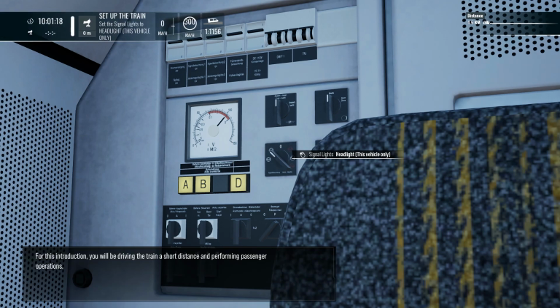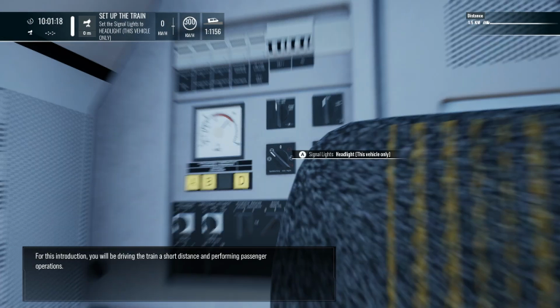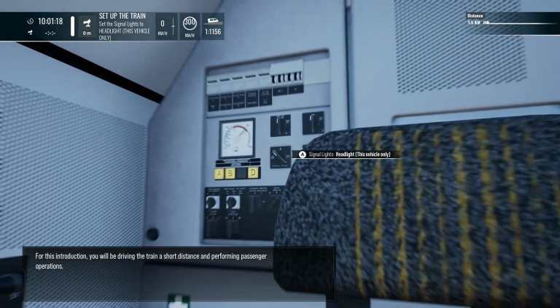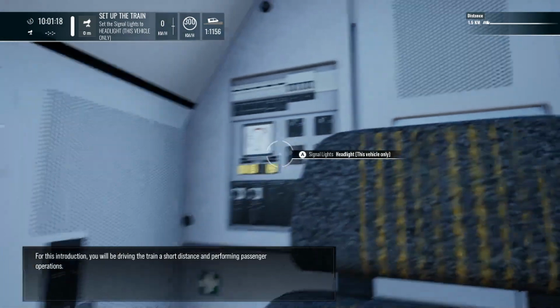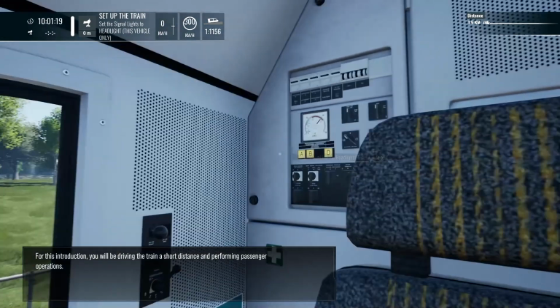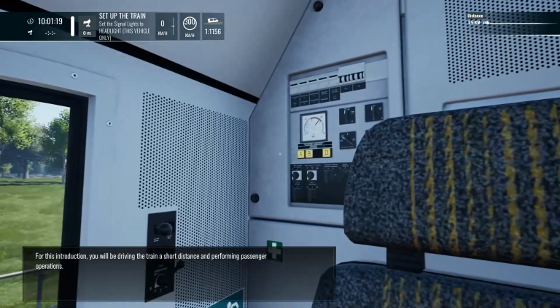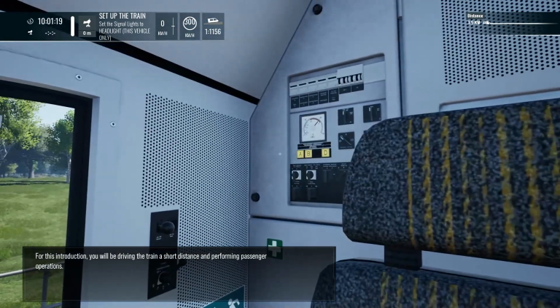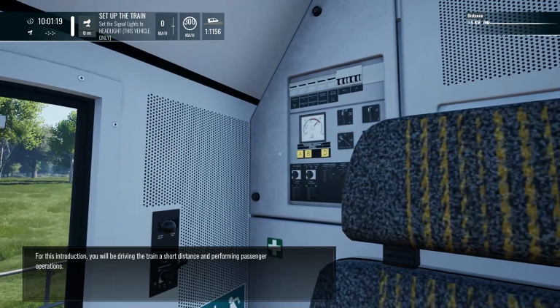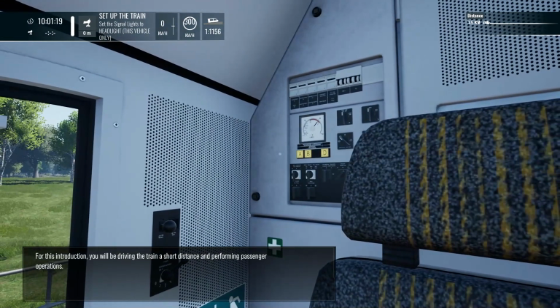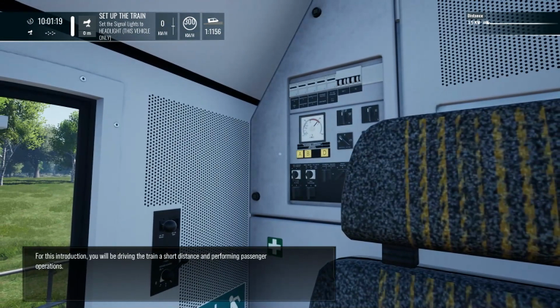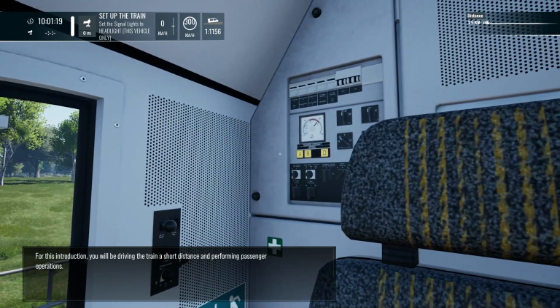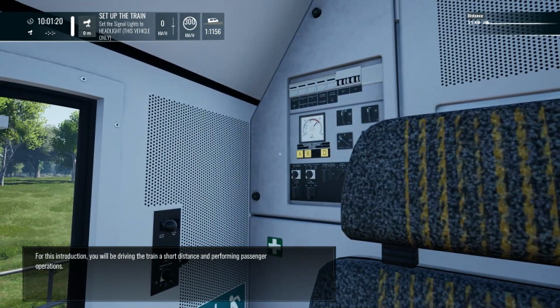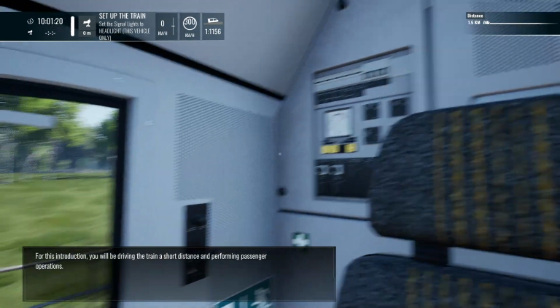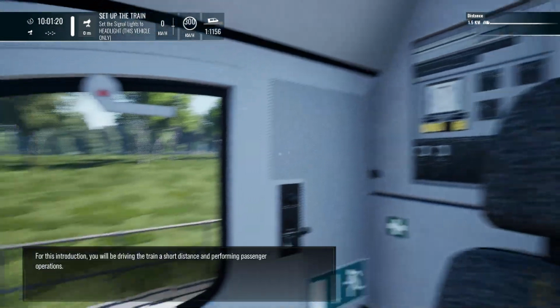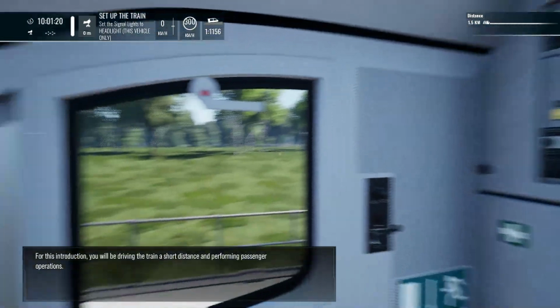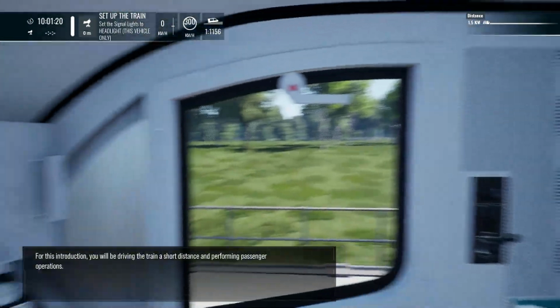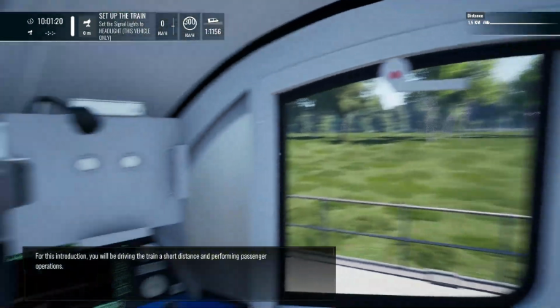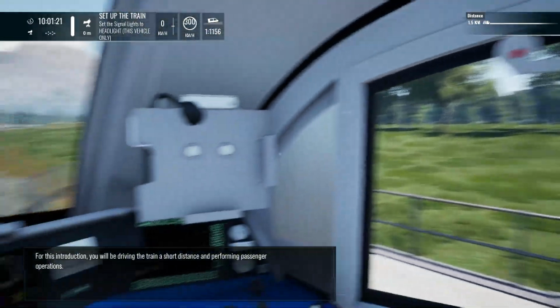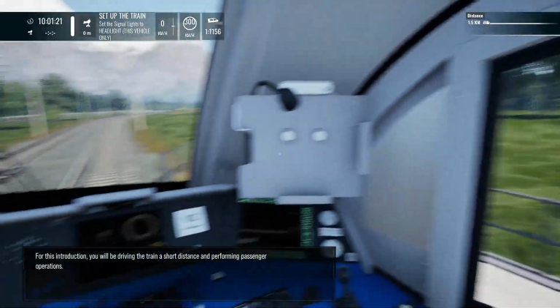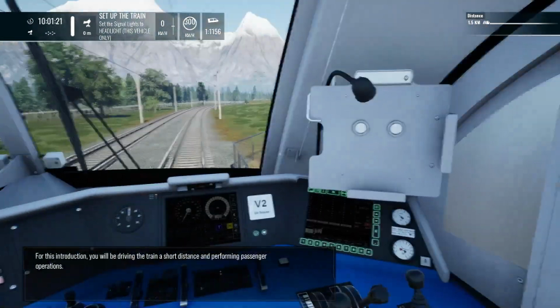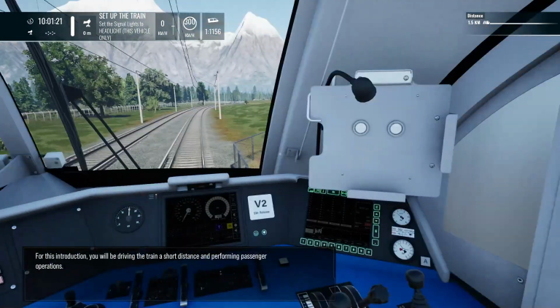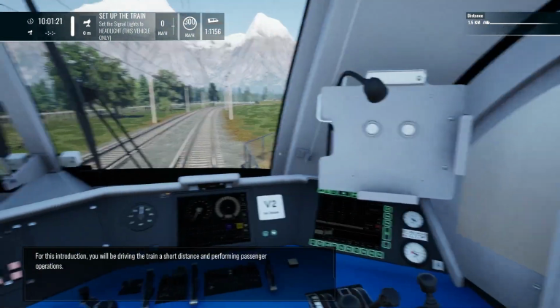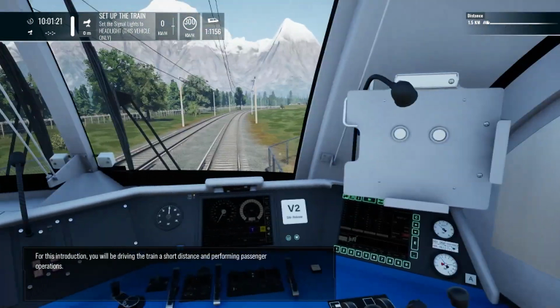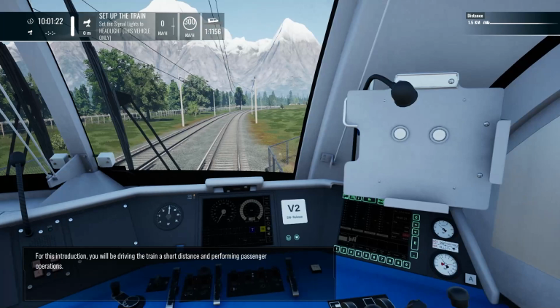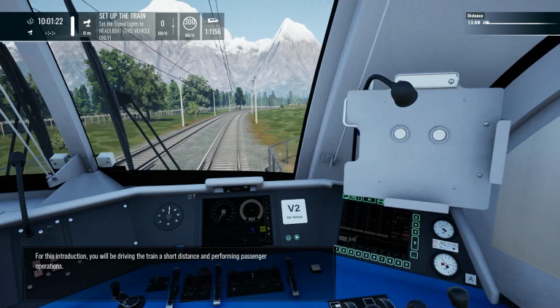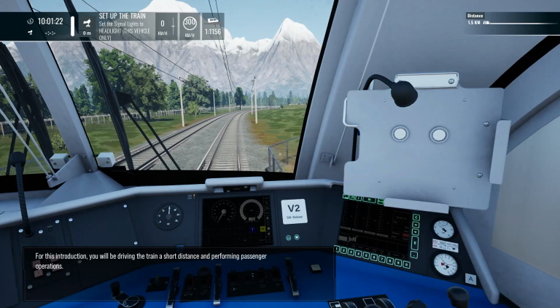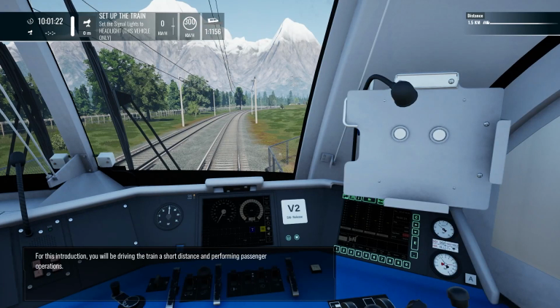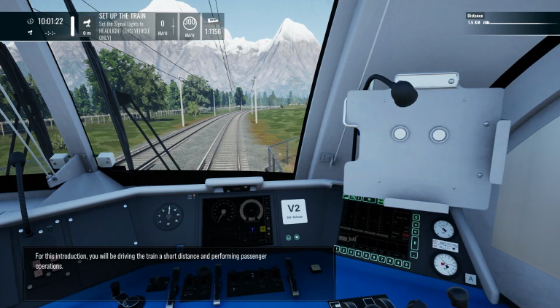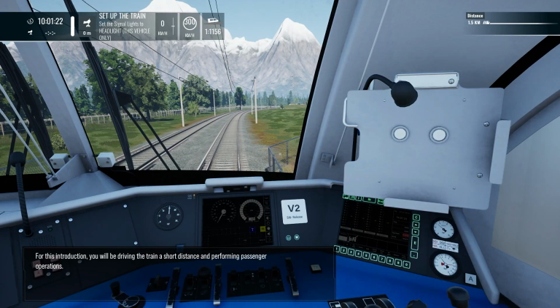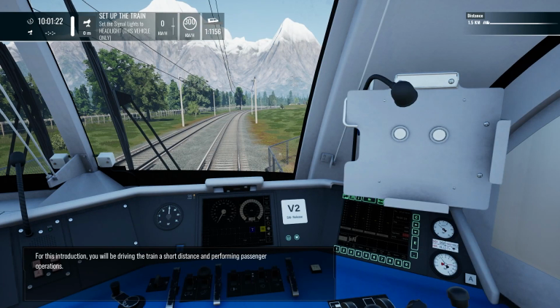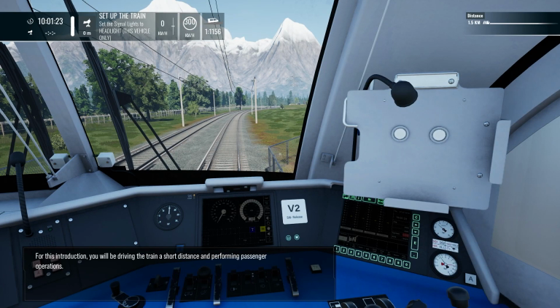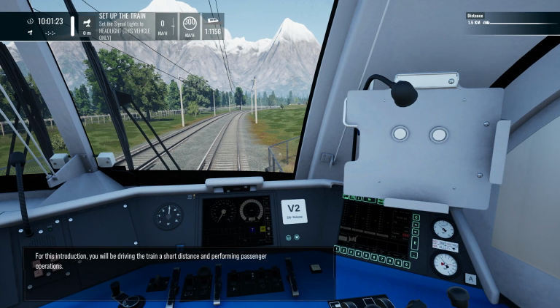For this introduction, you'll be driving the train a short distance and performing passenger operations.